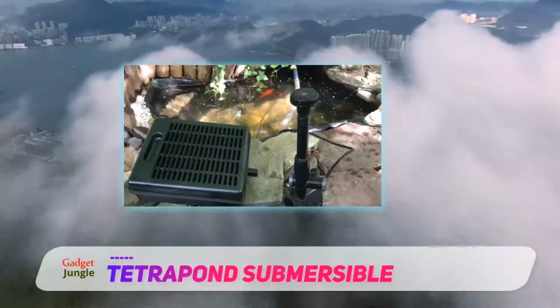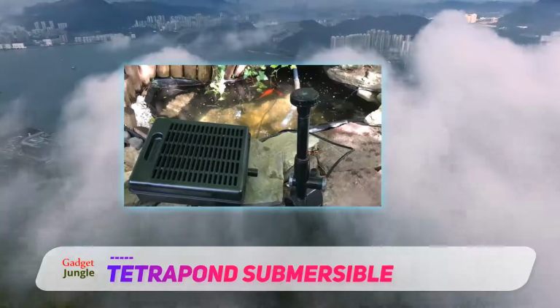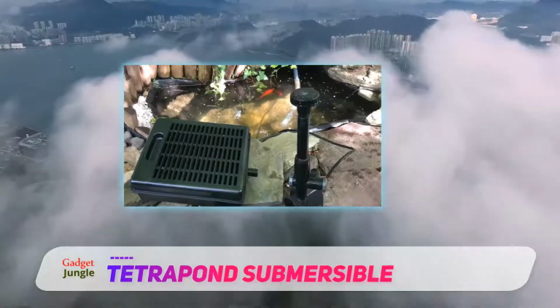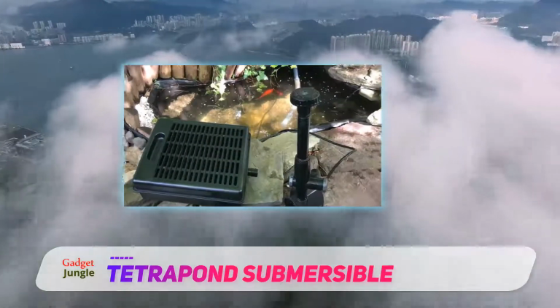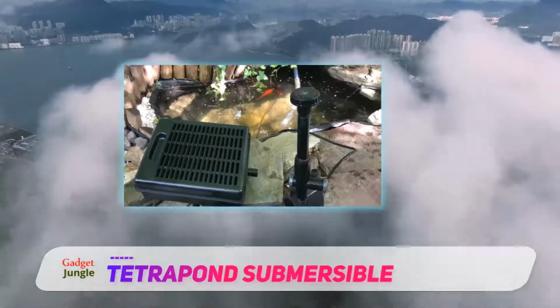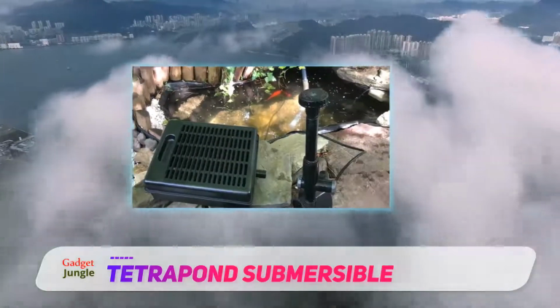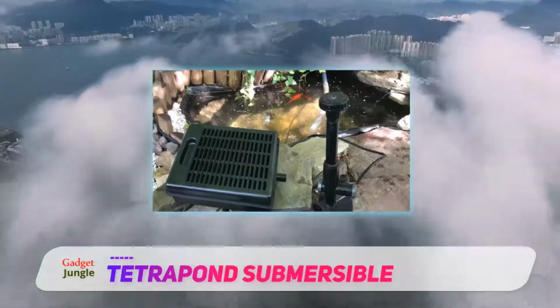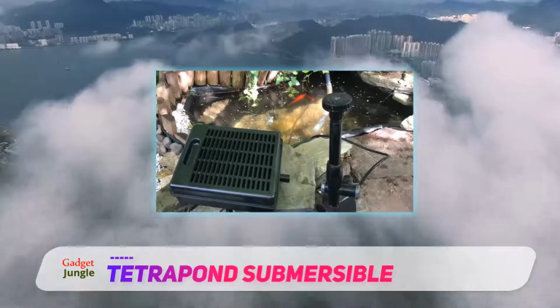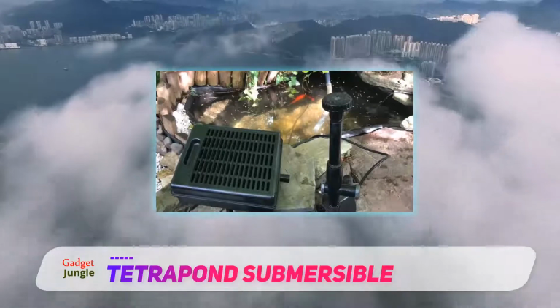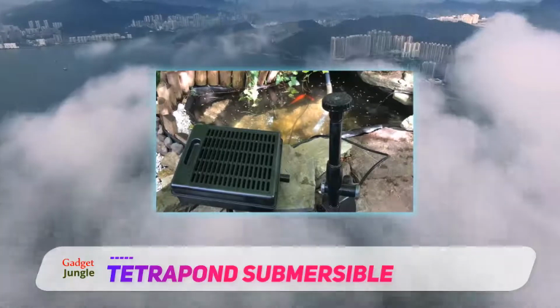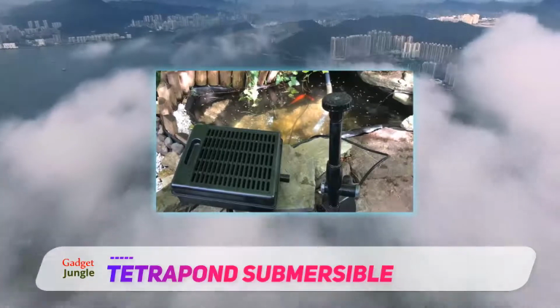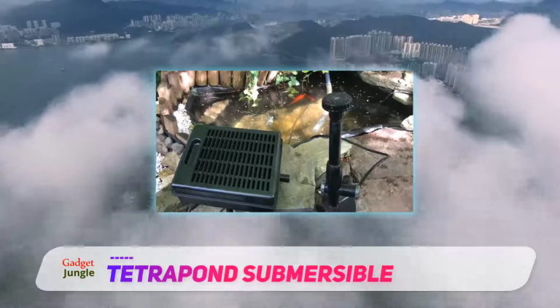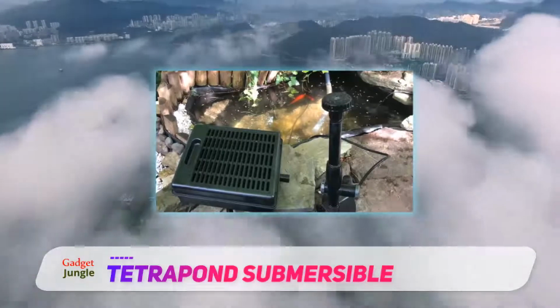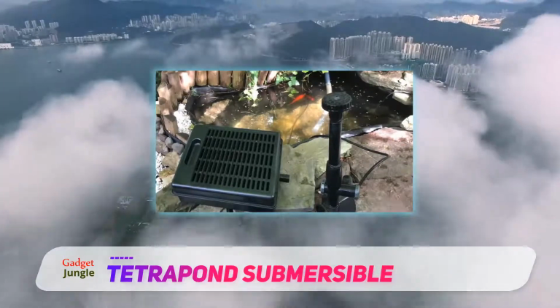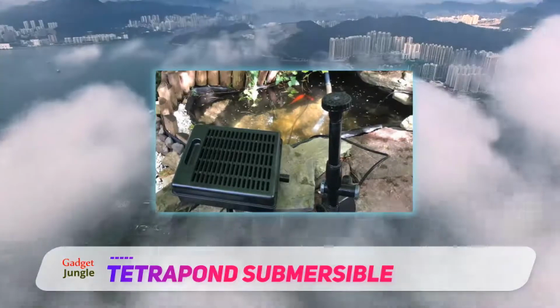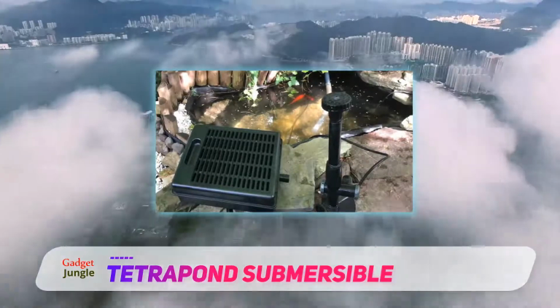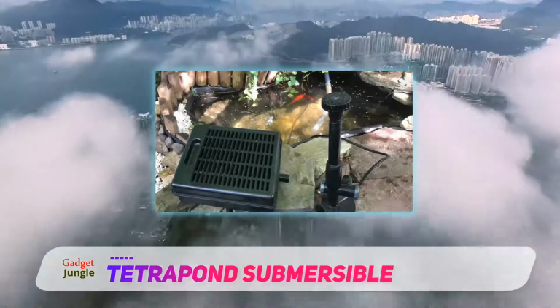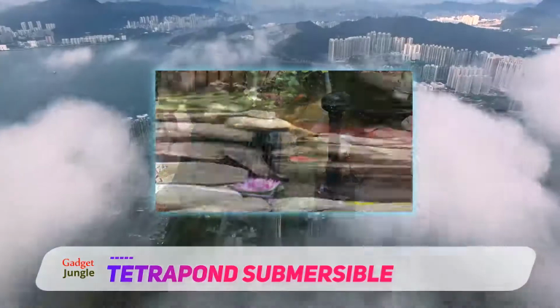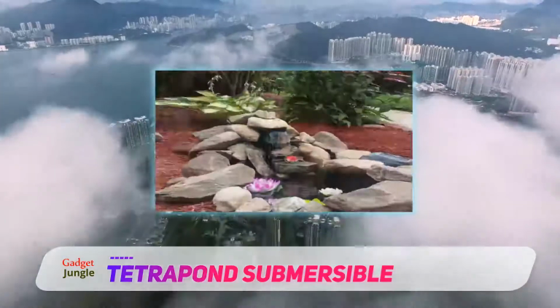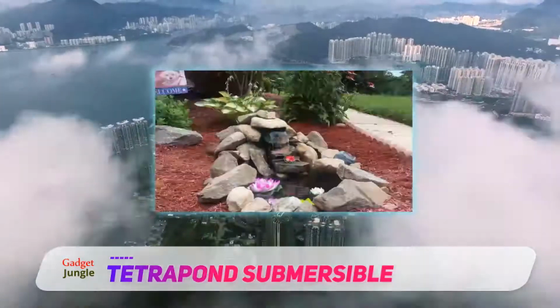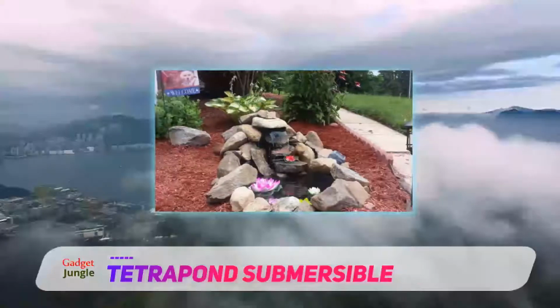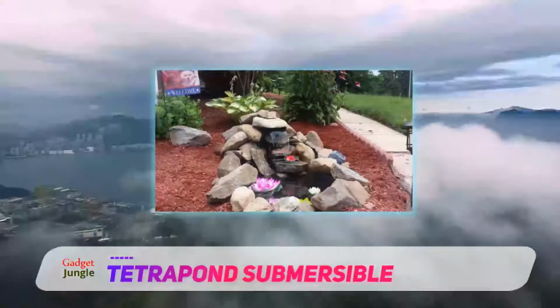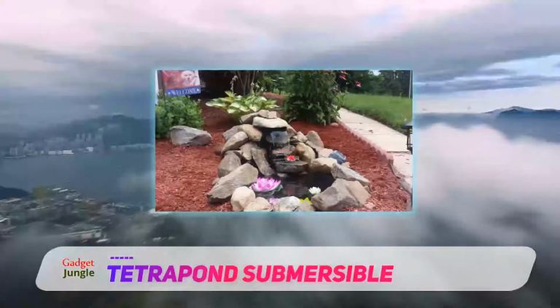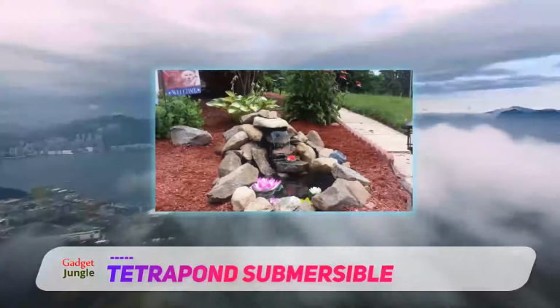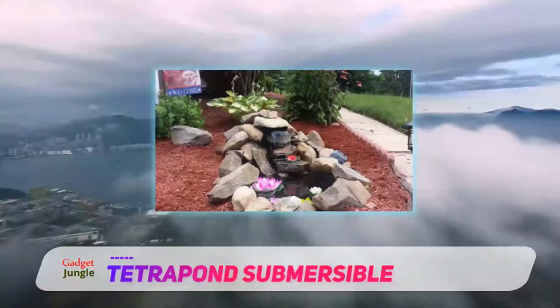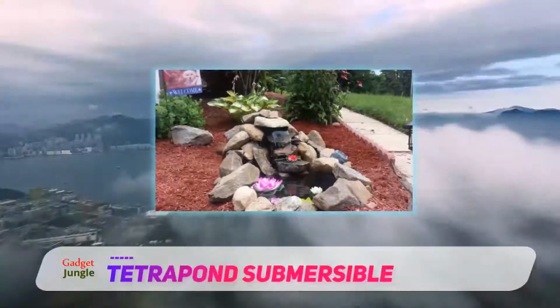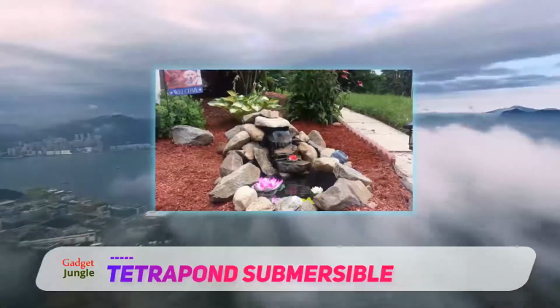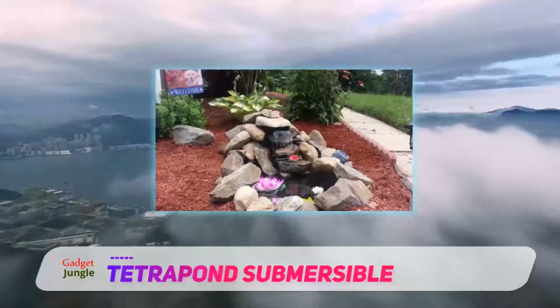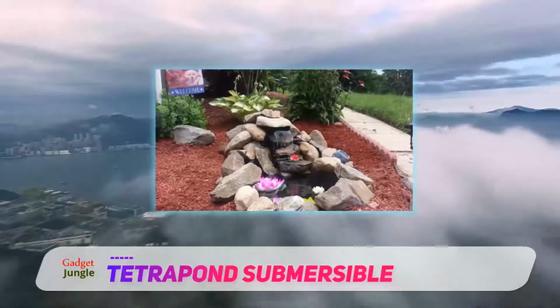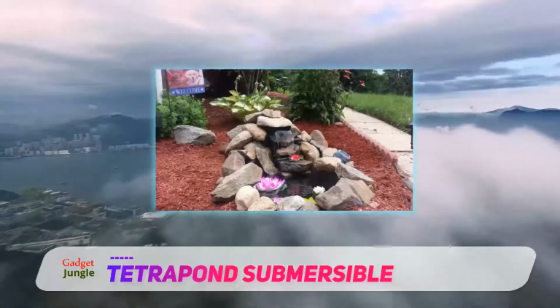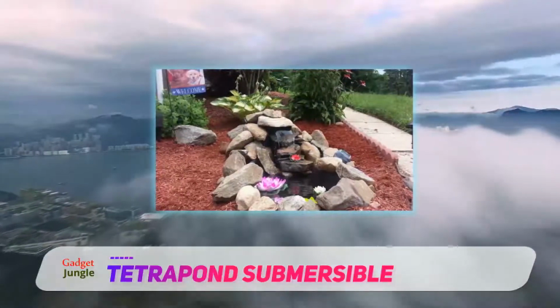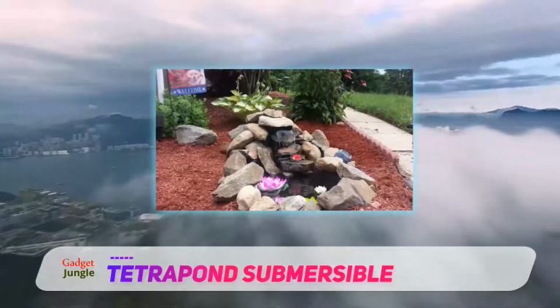For the best performance, hold underwater until the filter is submerged fully and make sure that all the air has been removed.